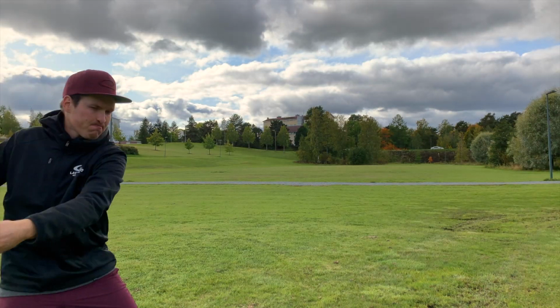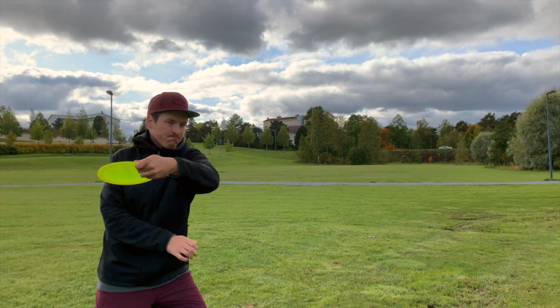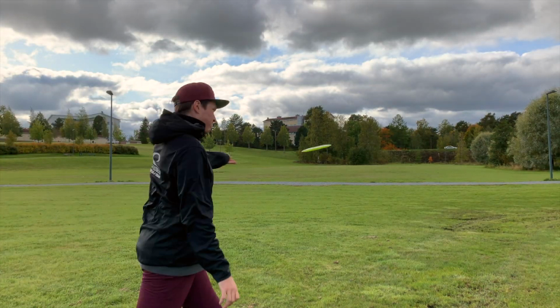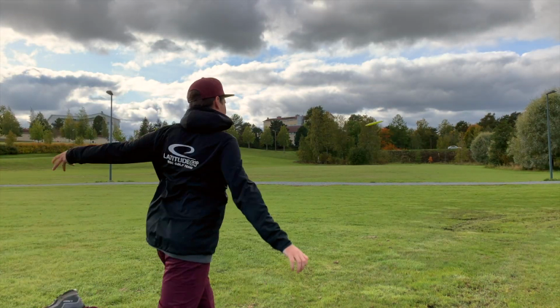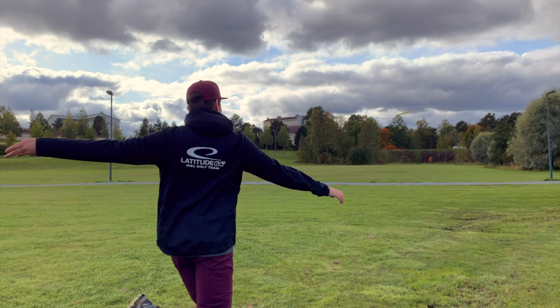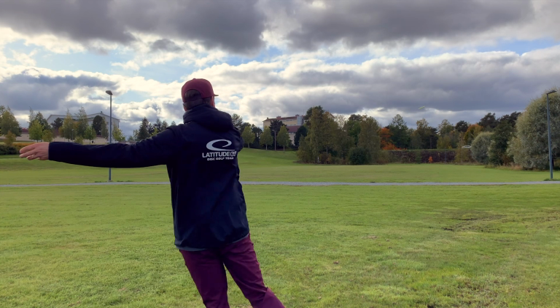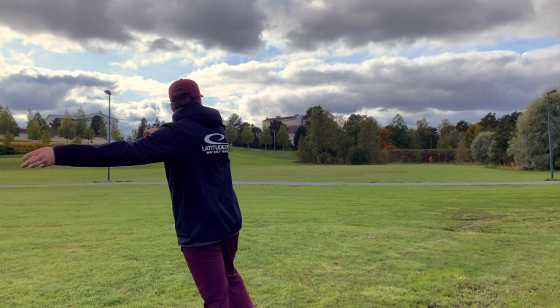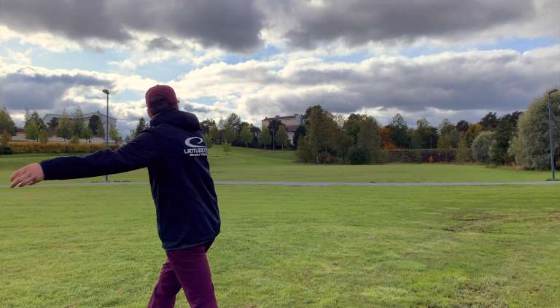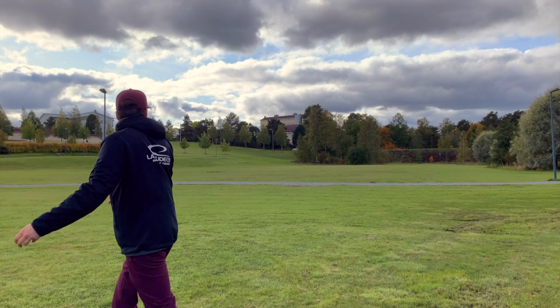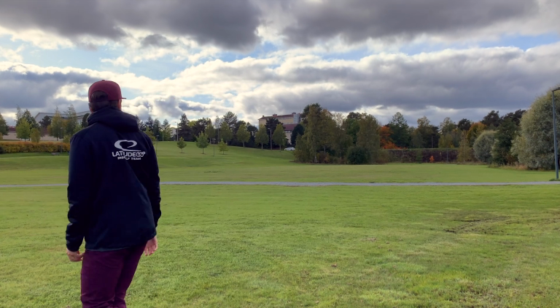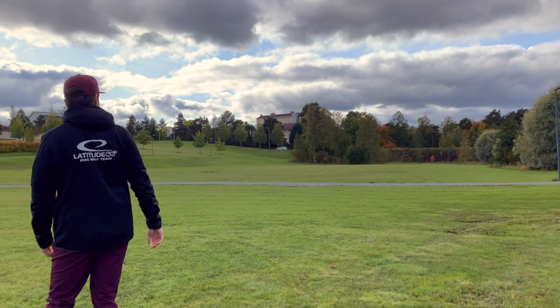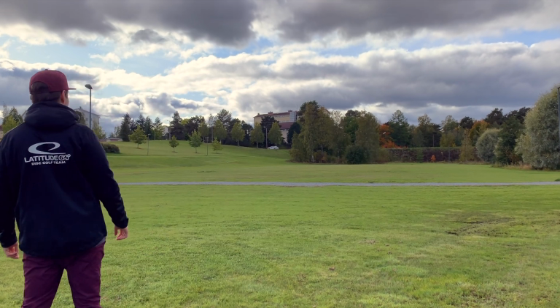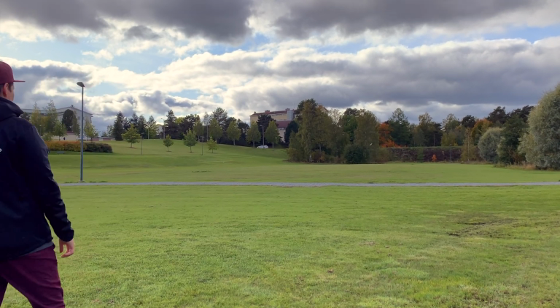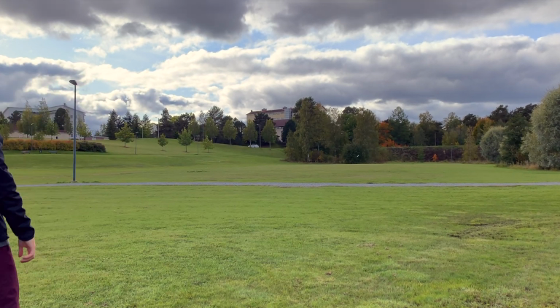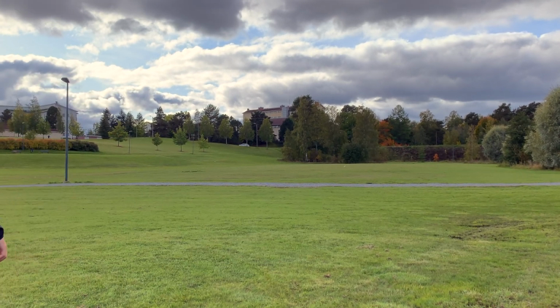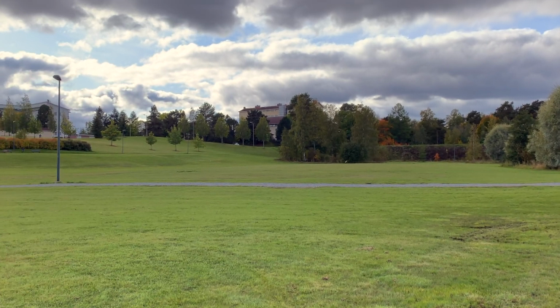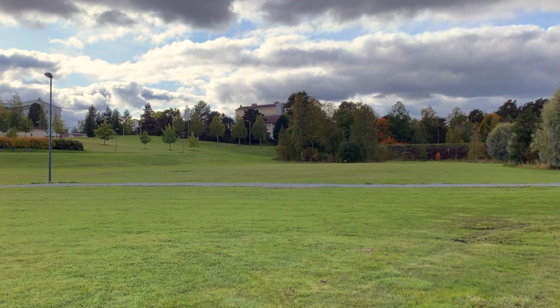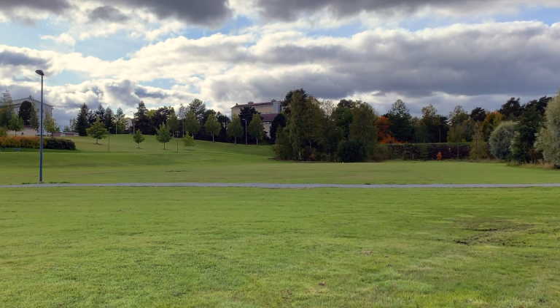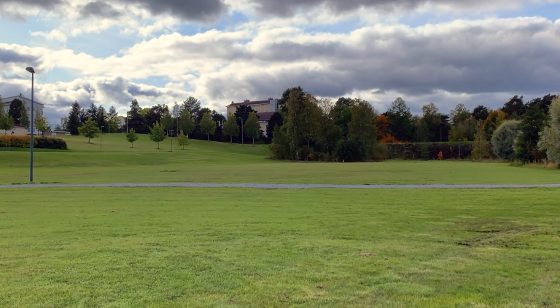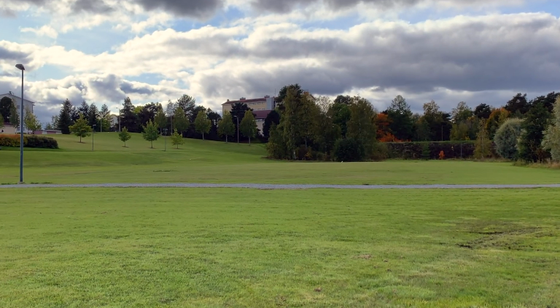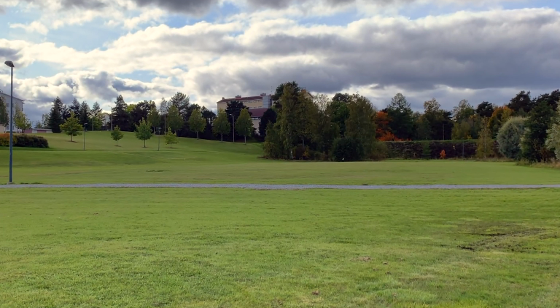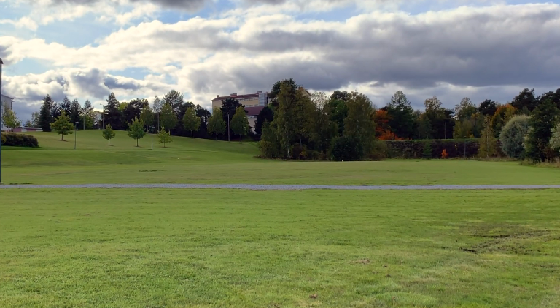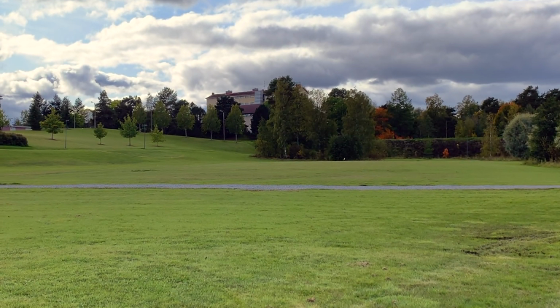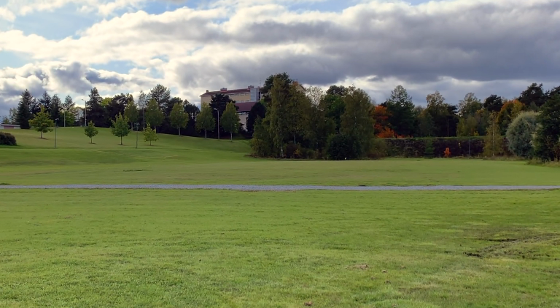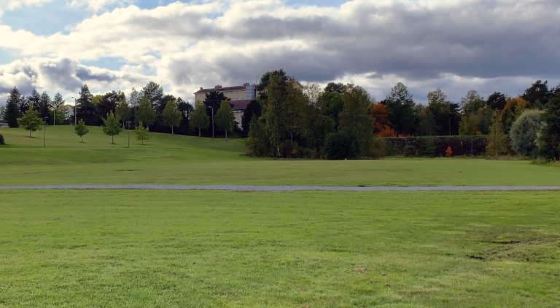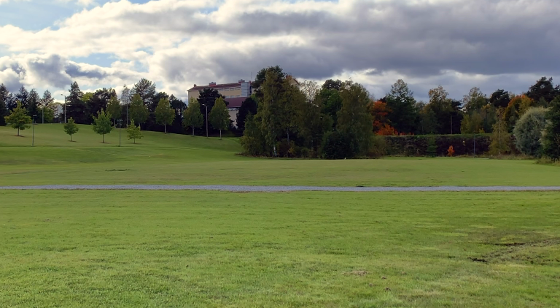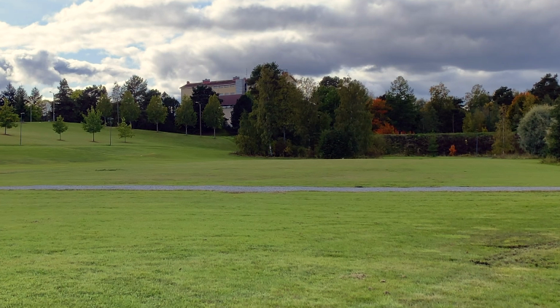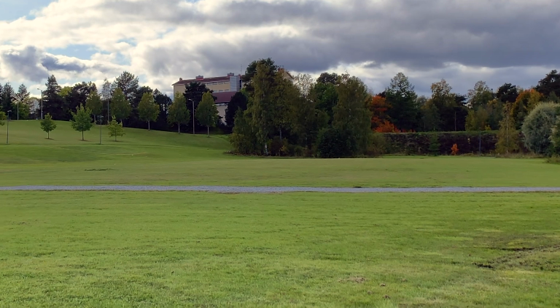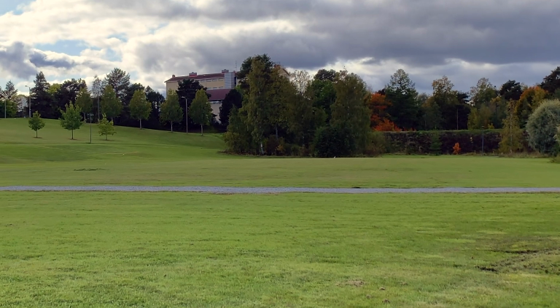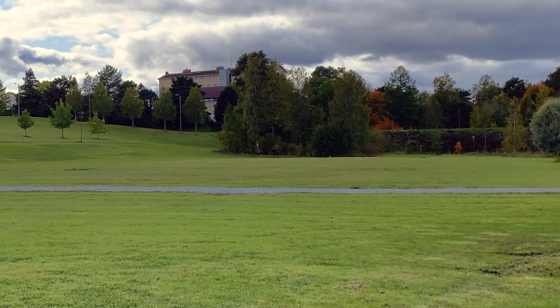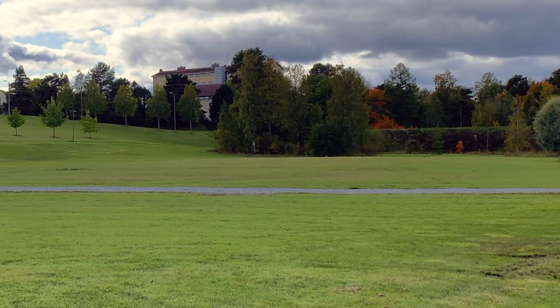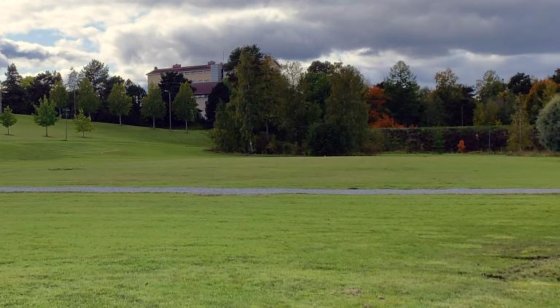If you're looking for your first driver, Diamond is a great option to learn how to throw drivers and how to control different angles.